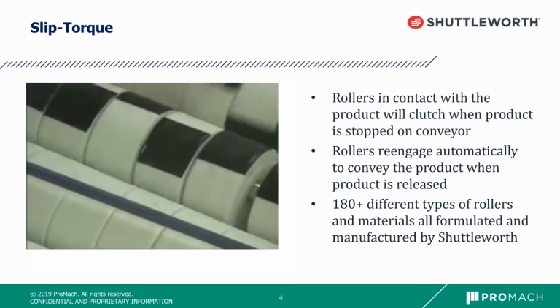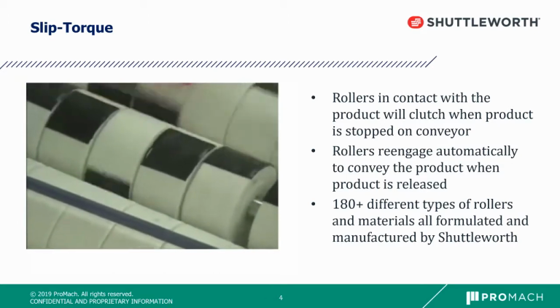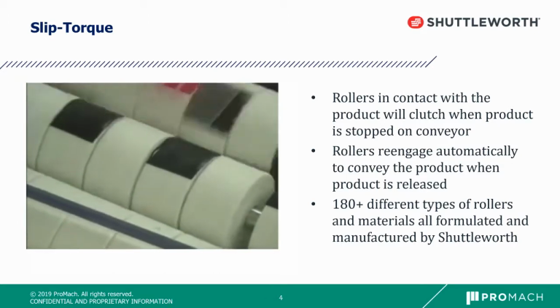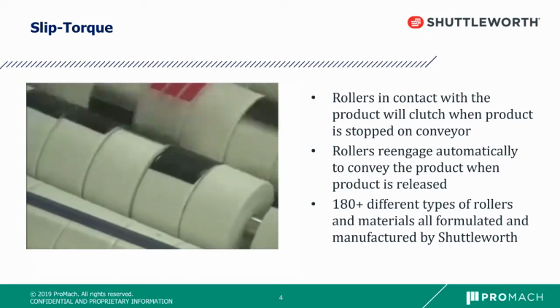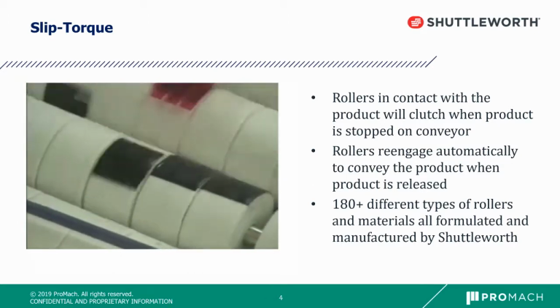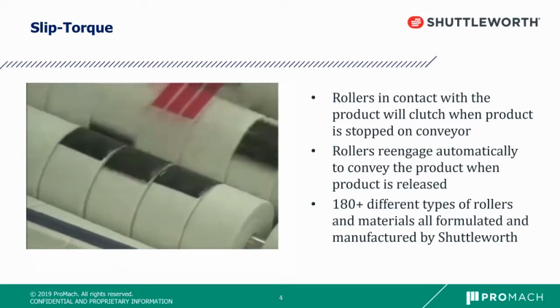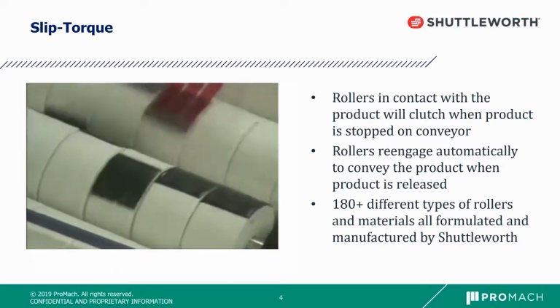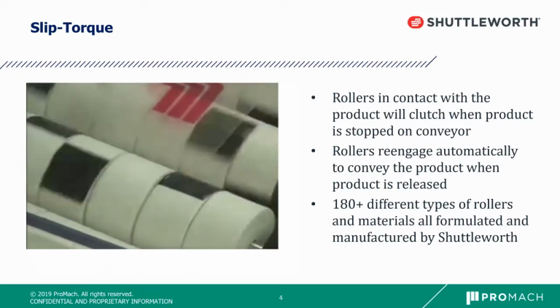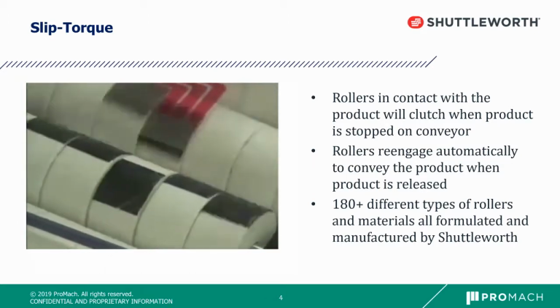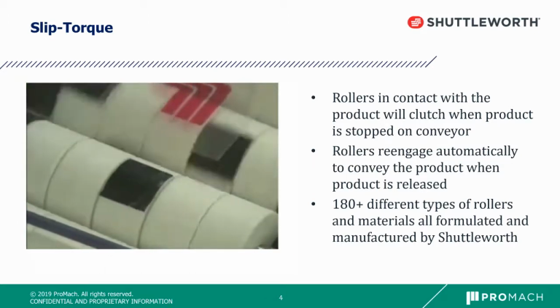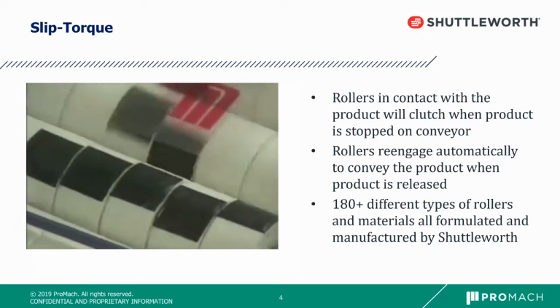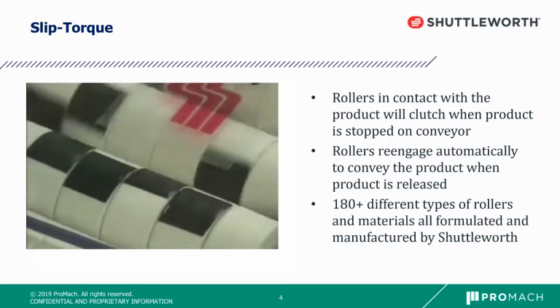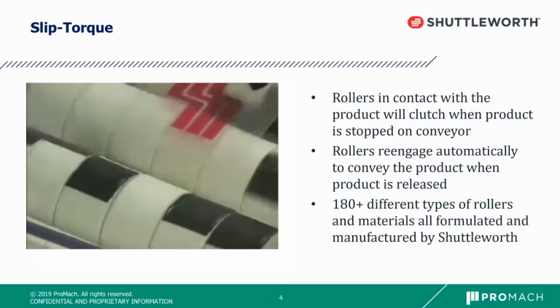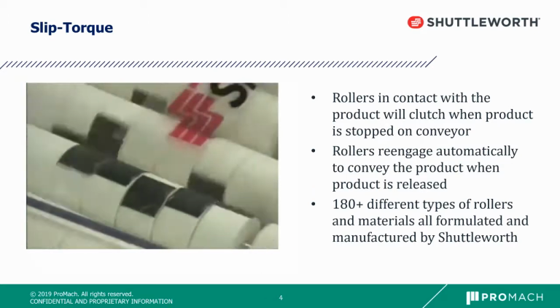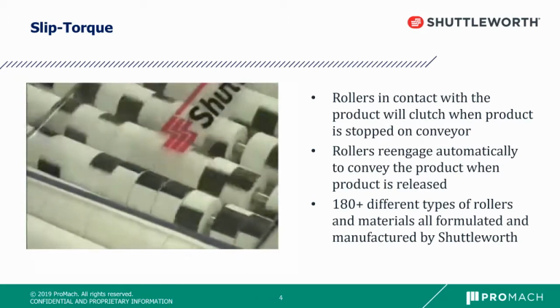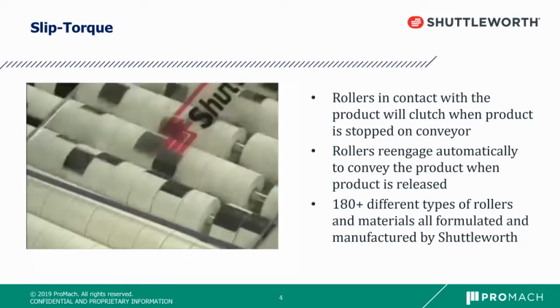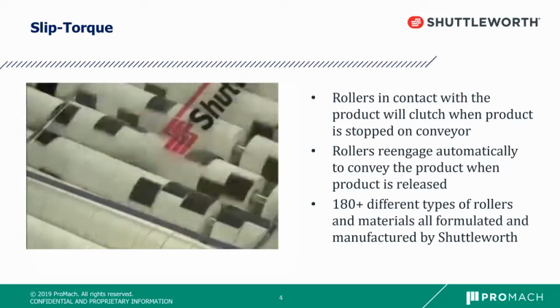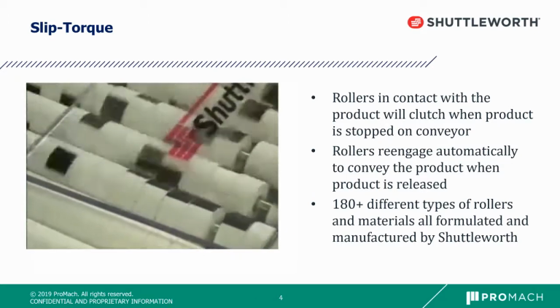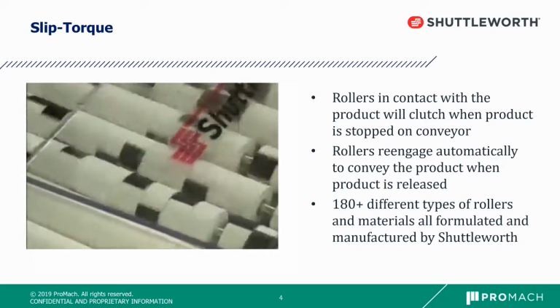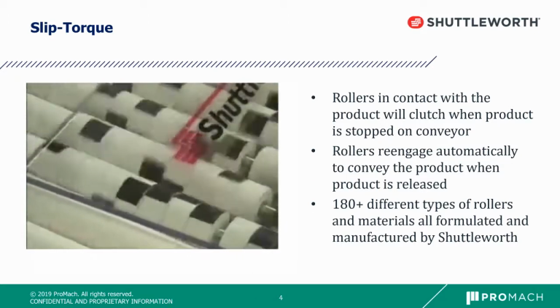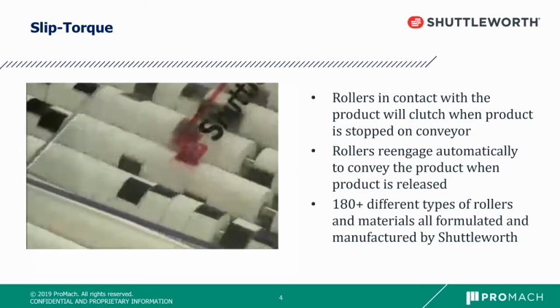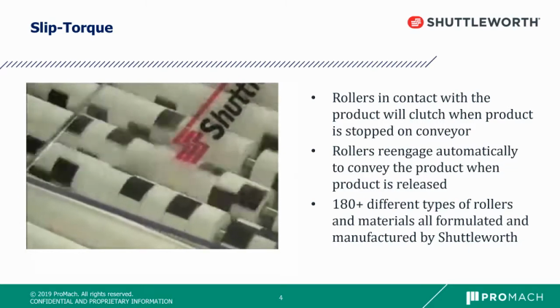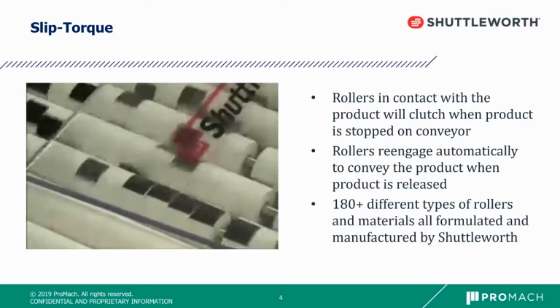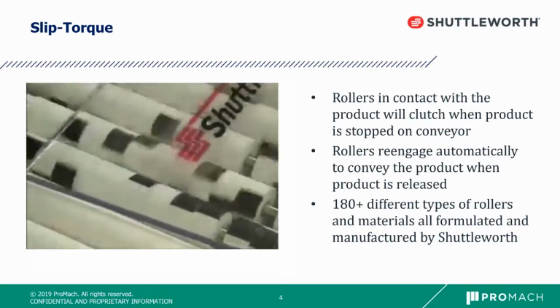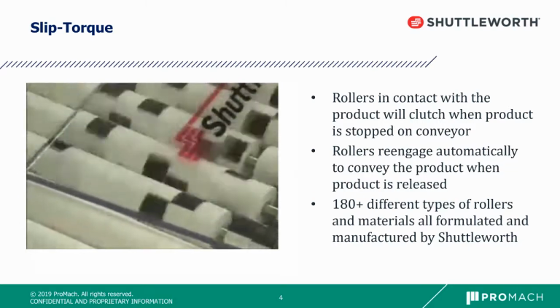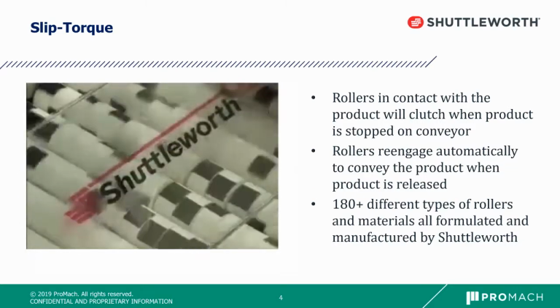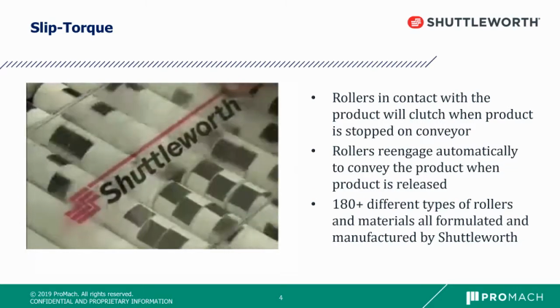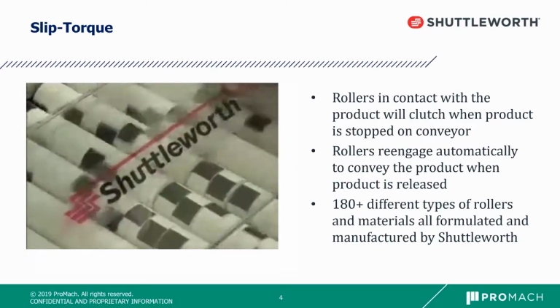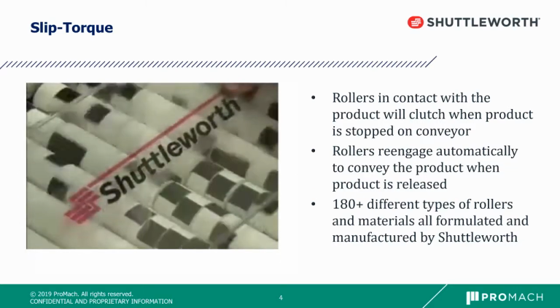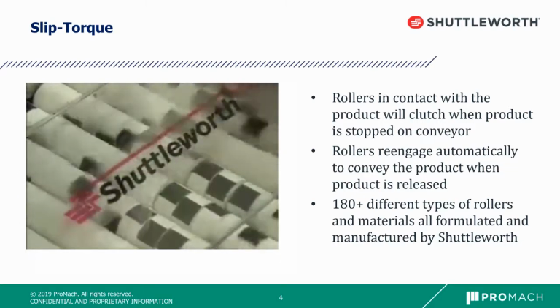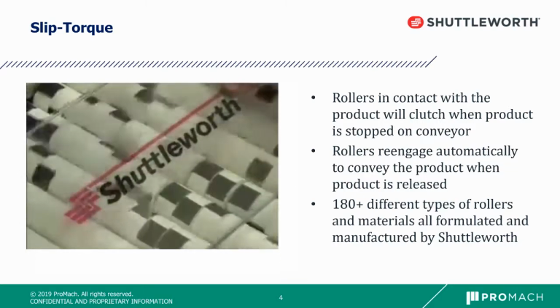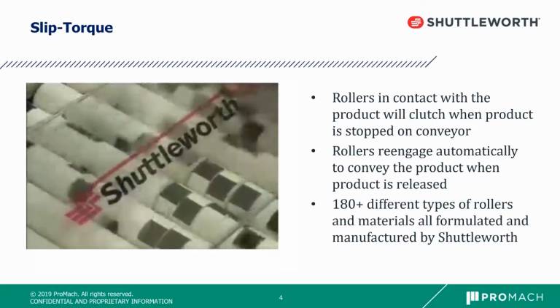We have over 180 different types of roller materials and each is customized to the application and product.